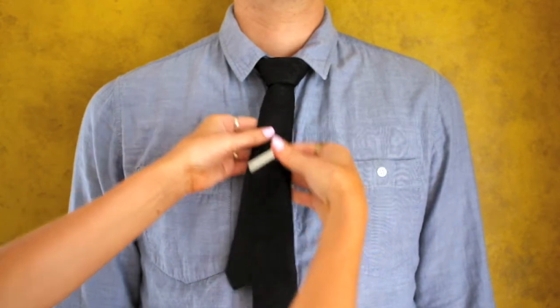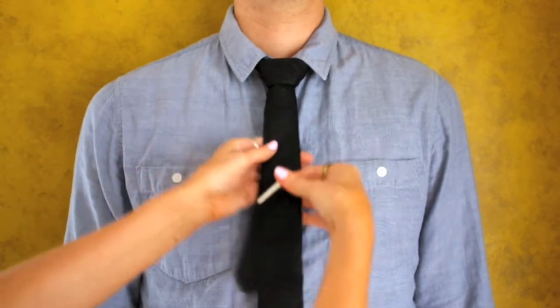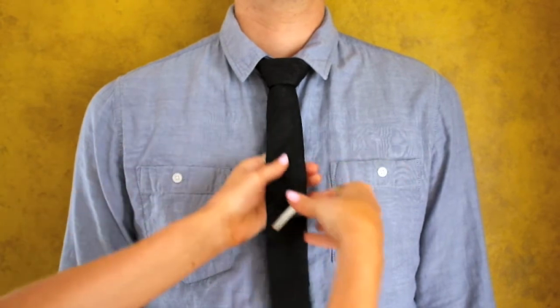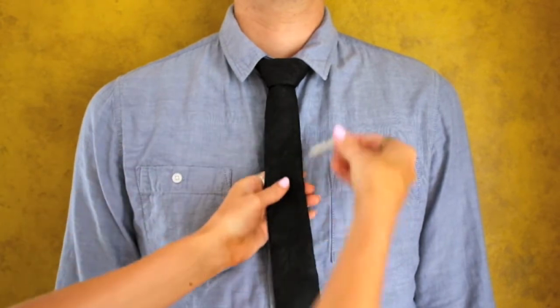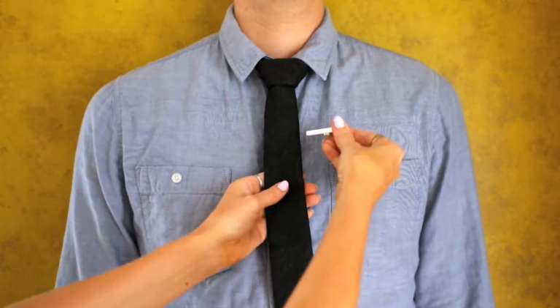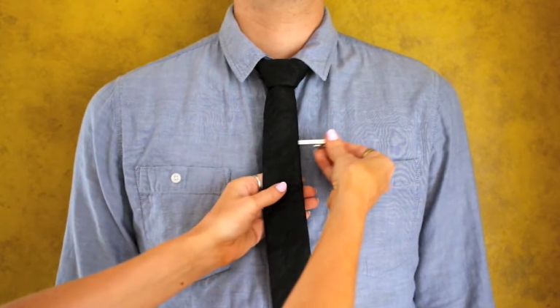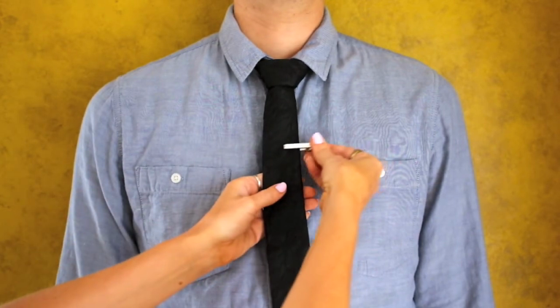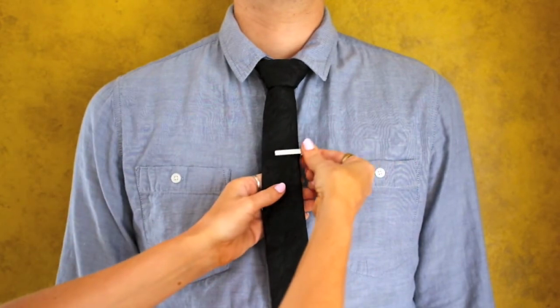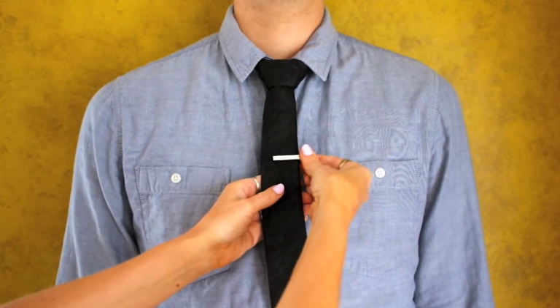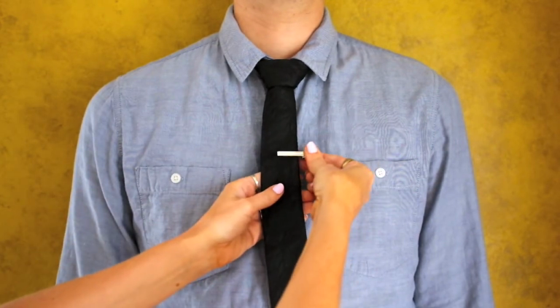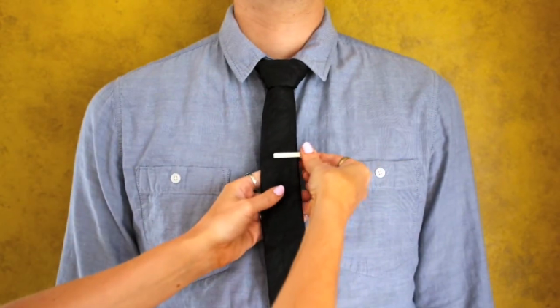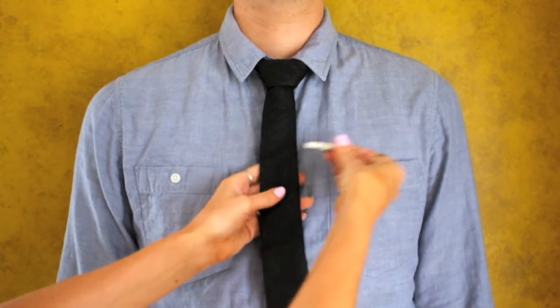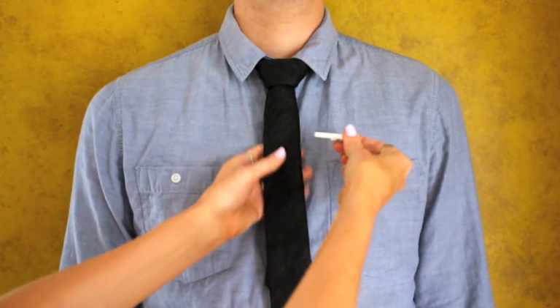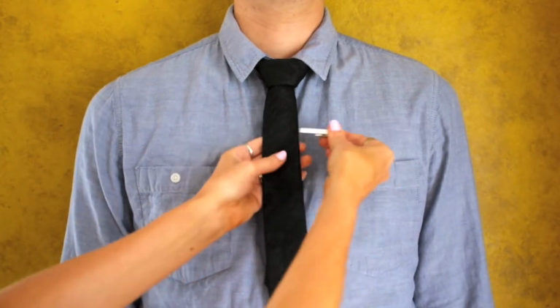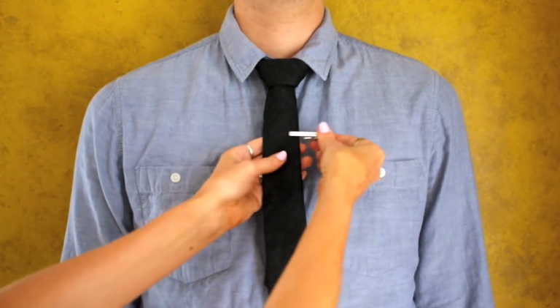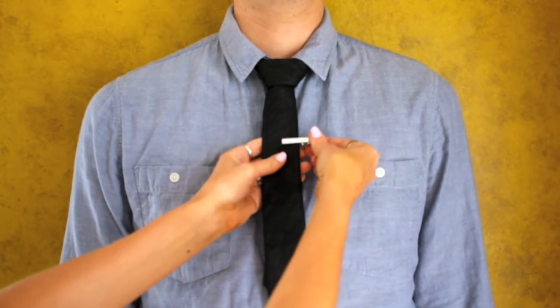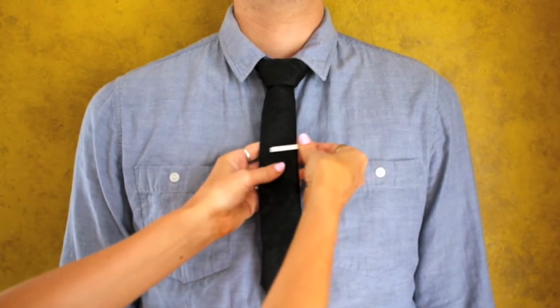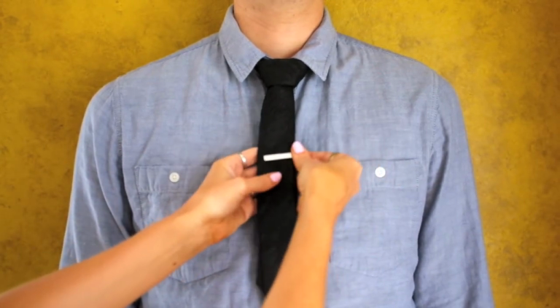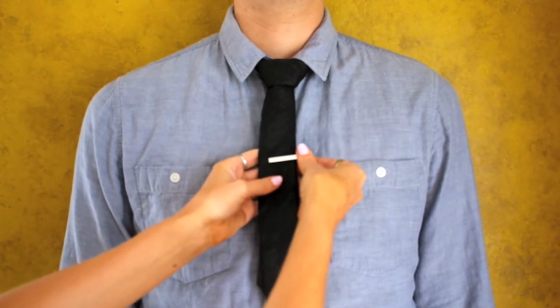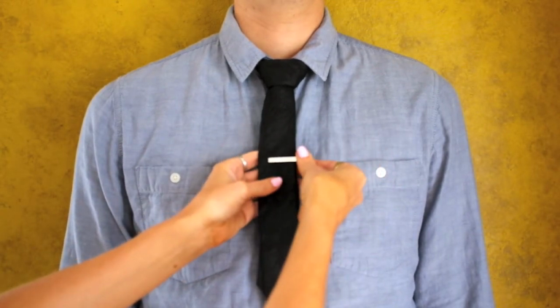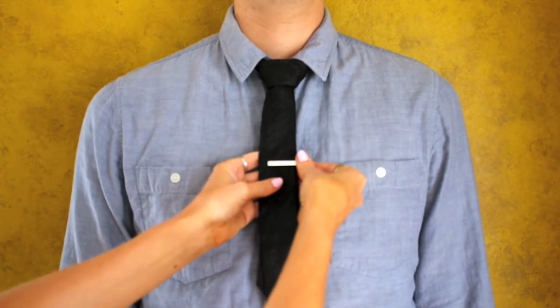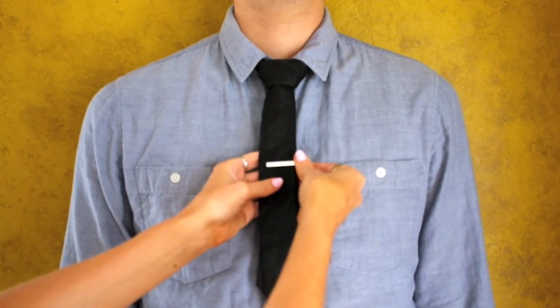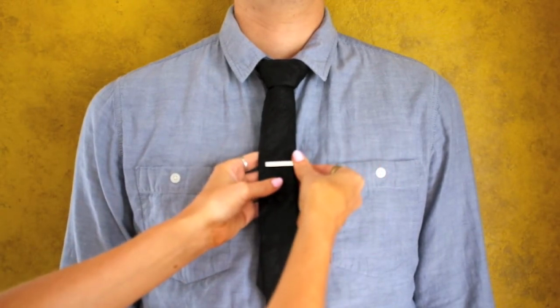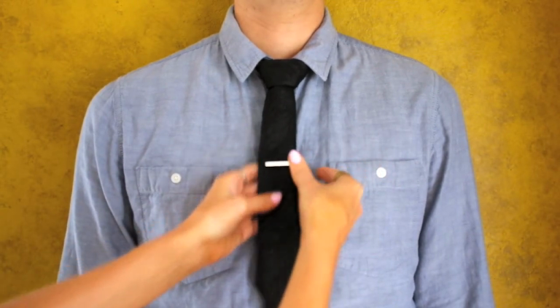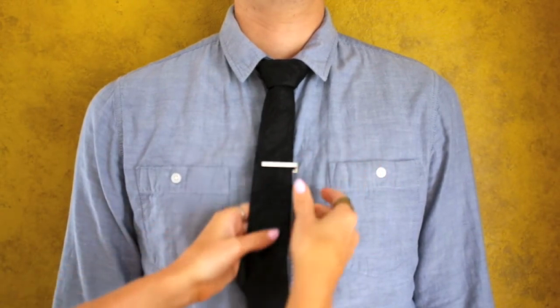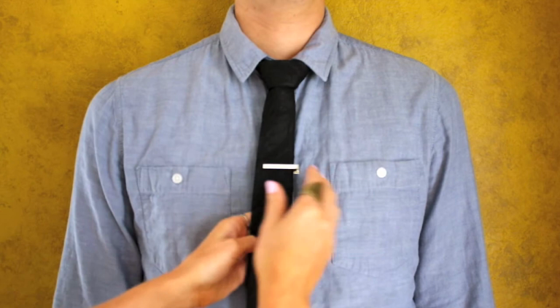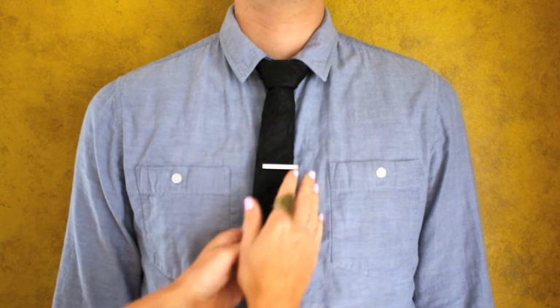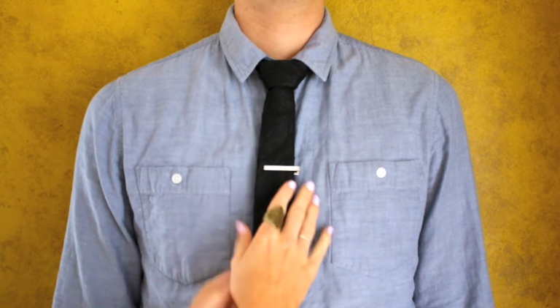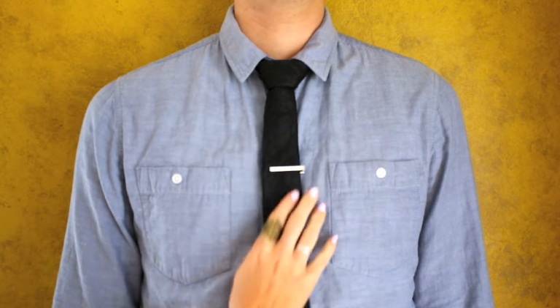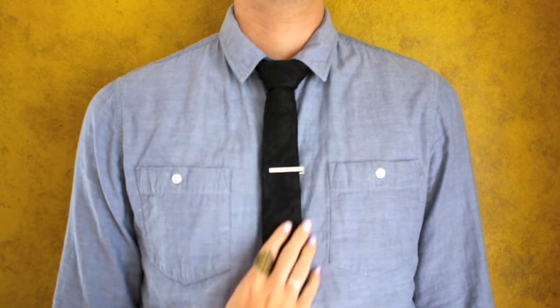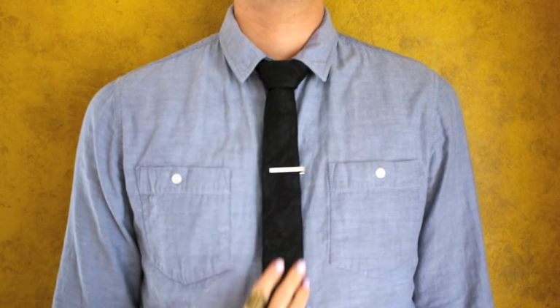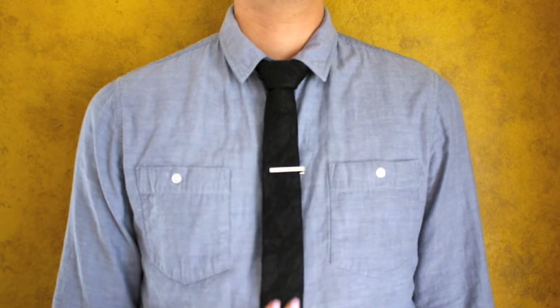Then secure it with a tie clip. And then you're done.